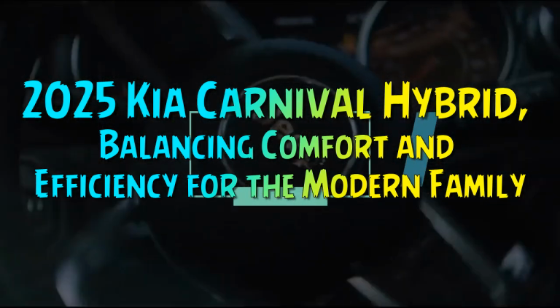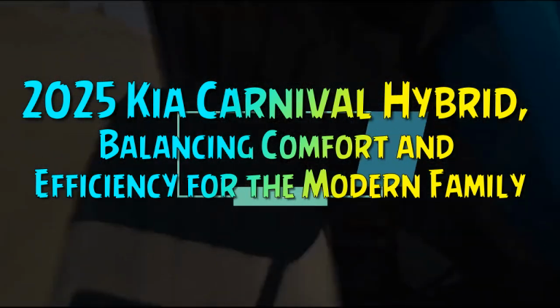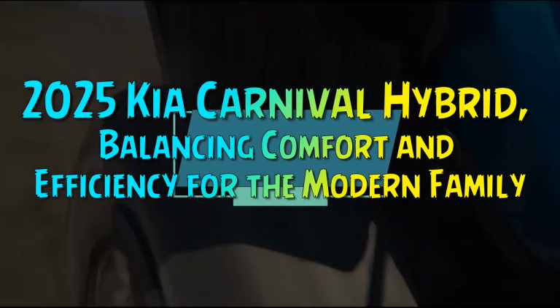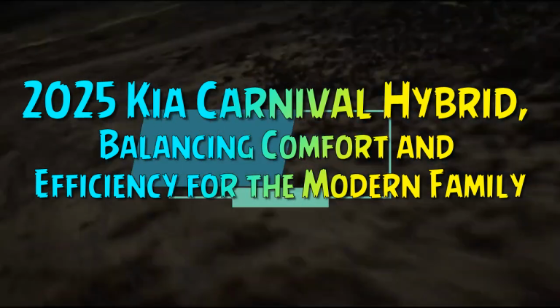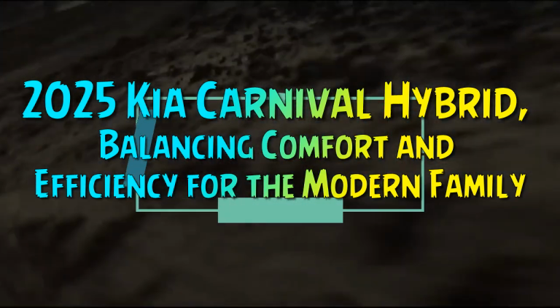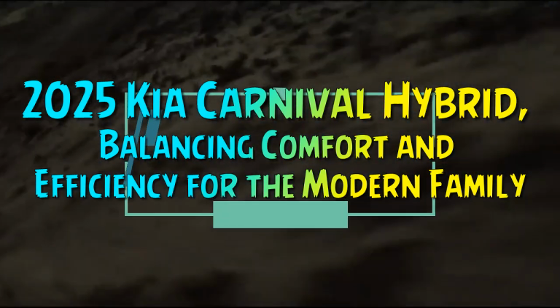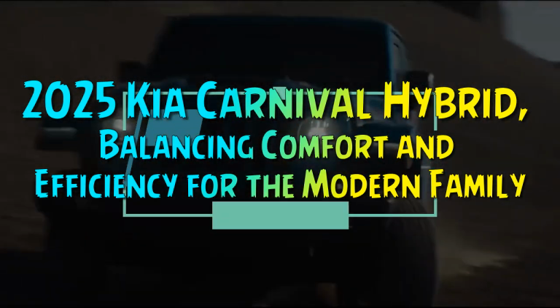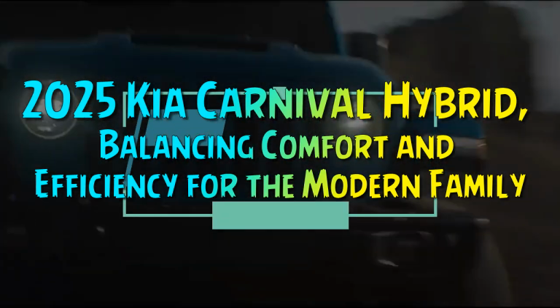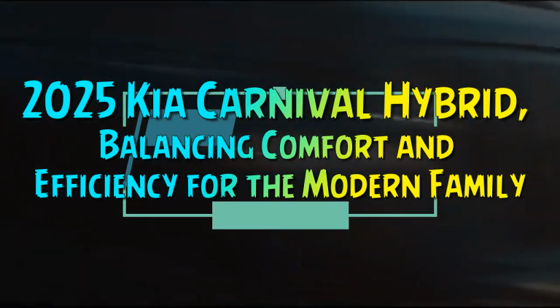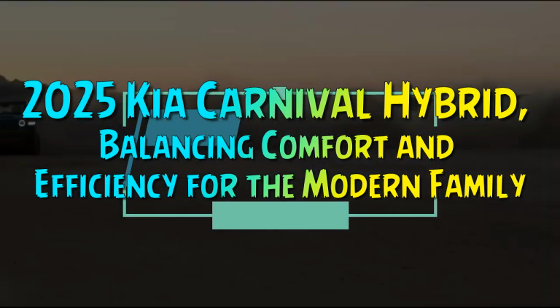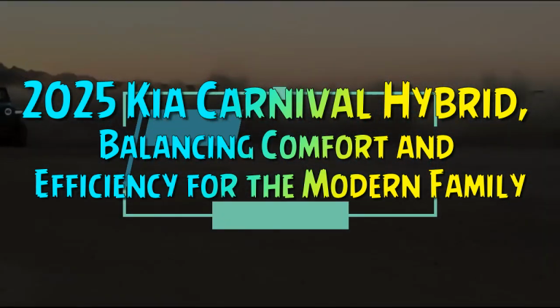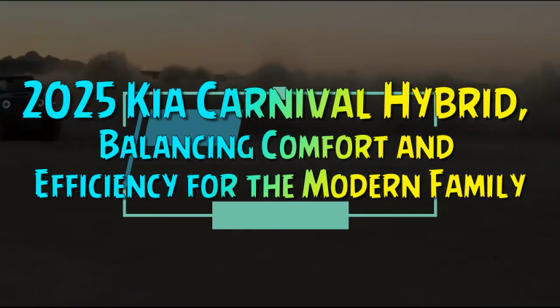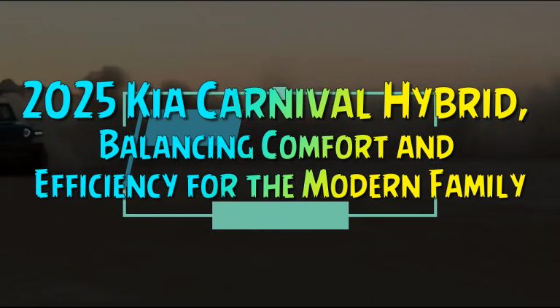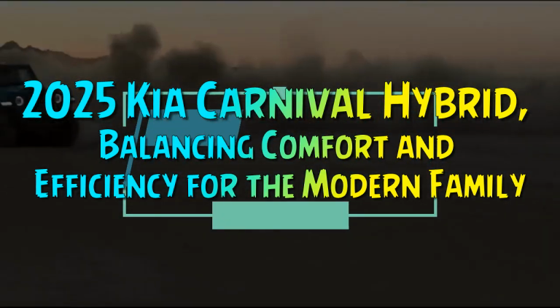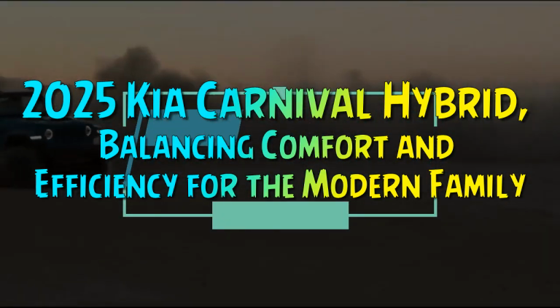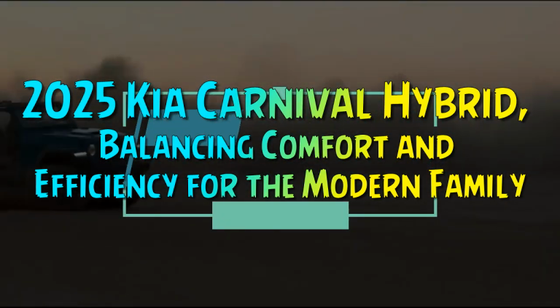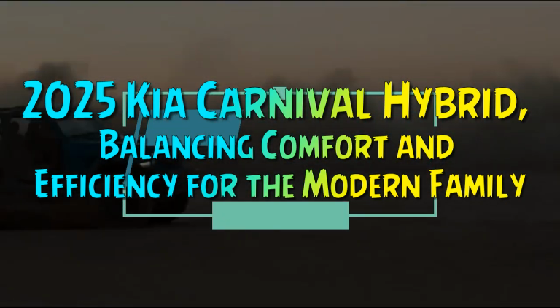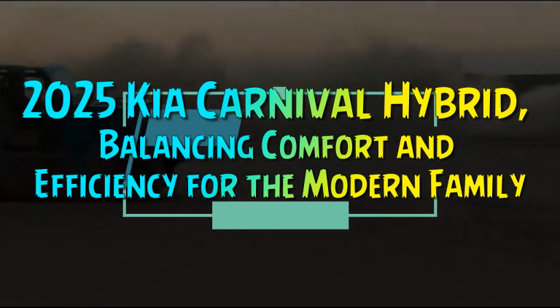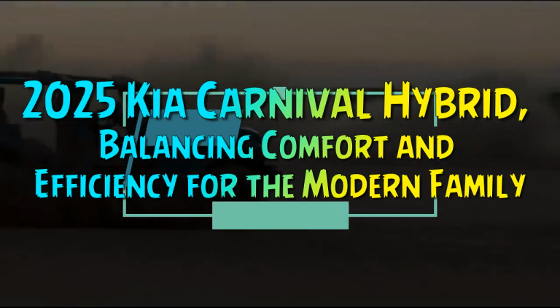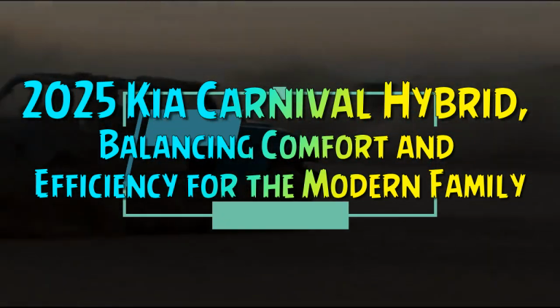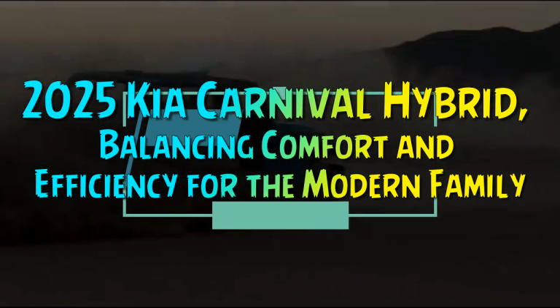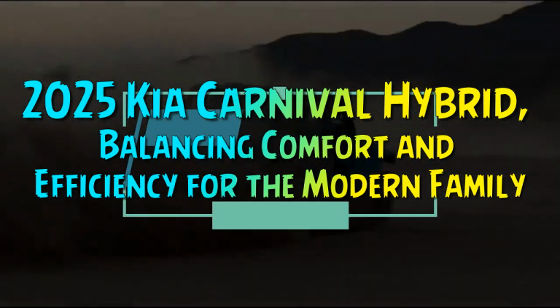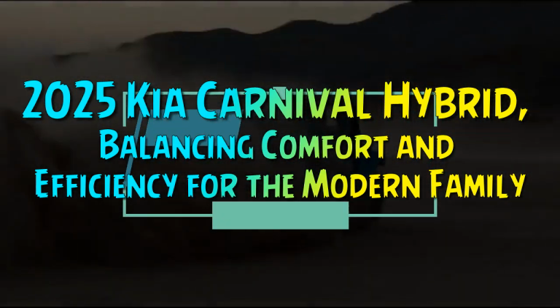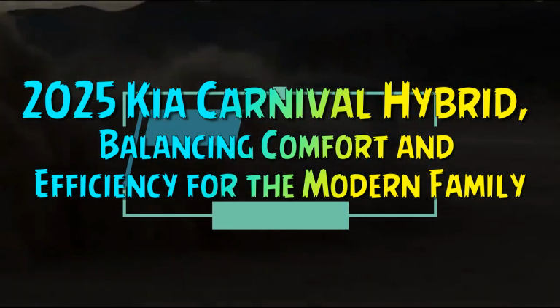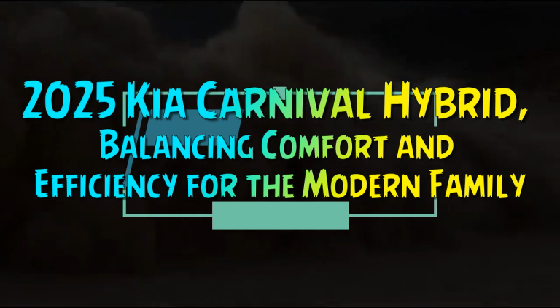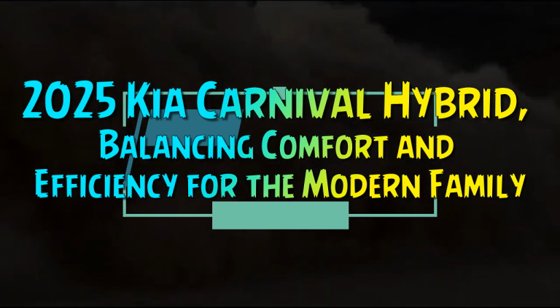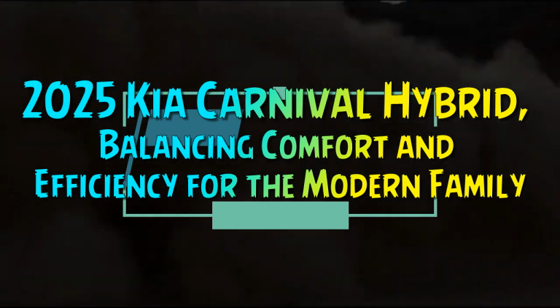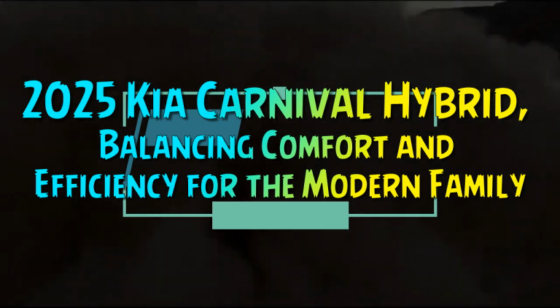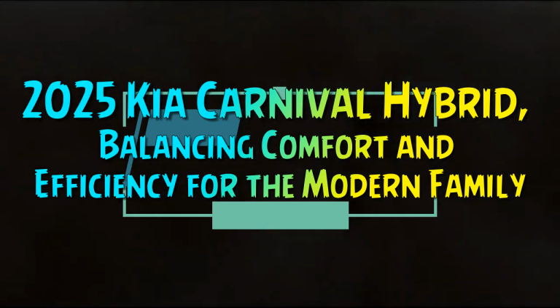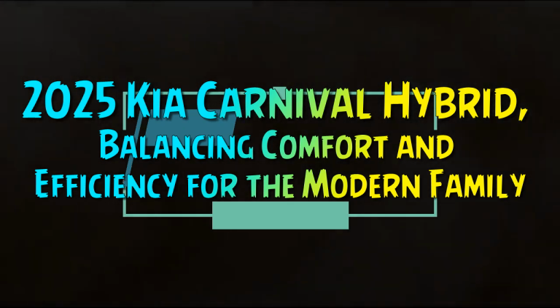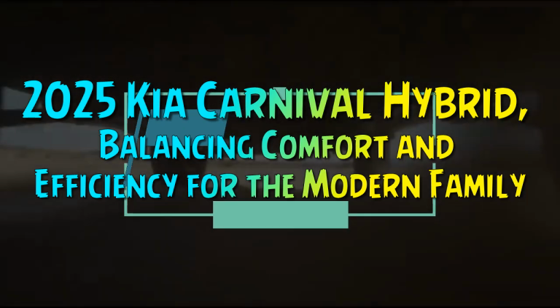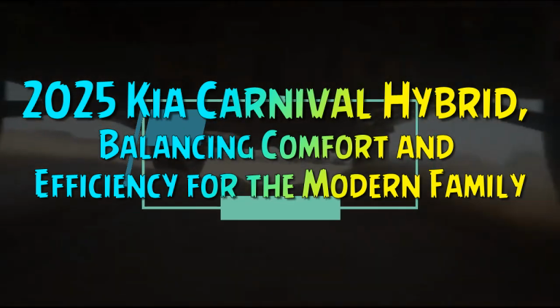2025 Kia Carnival Hybrid: balancing comfort and efficiency for the modern family.